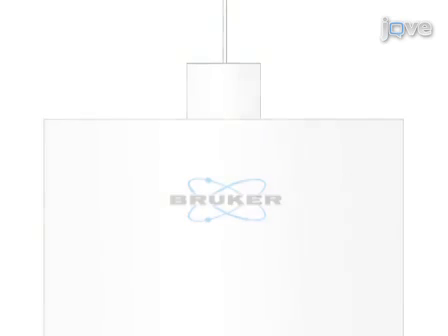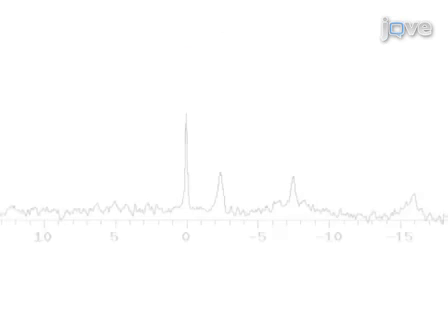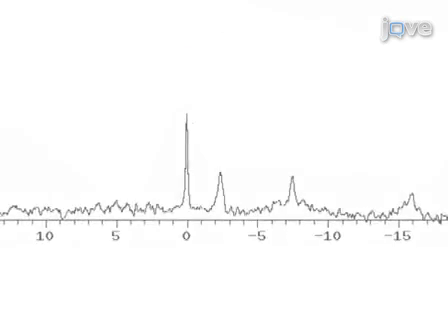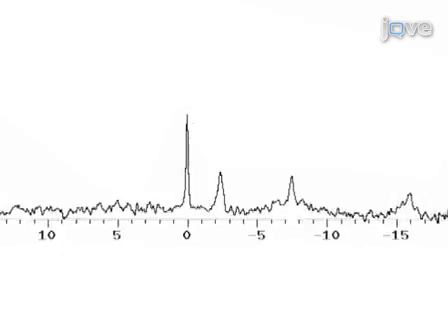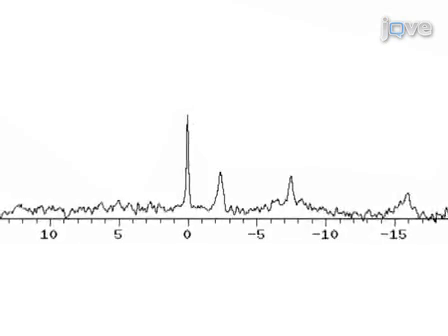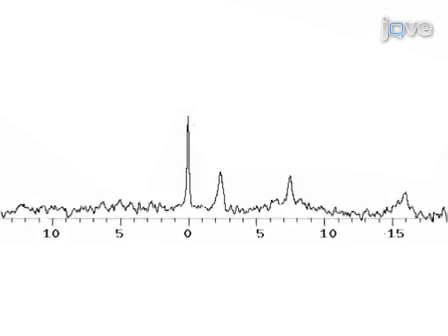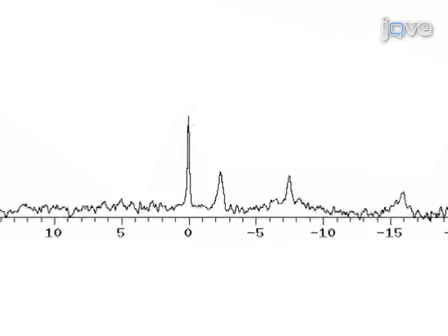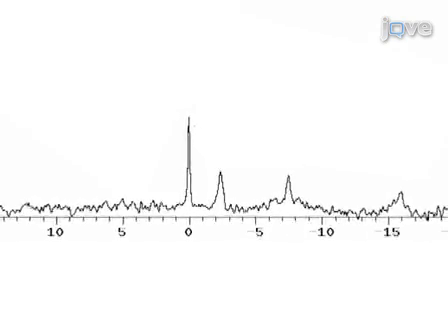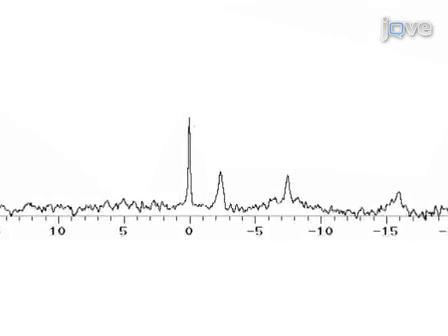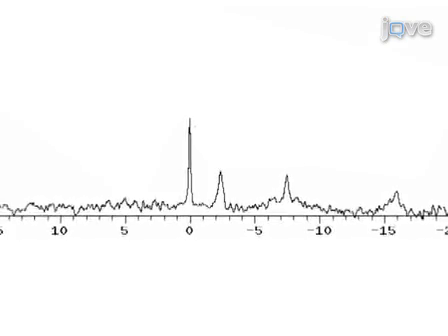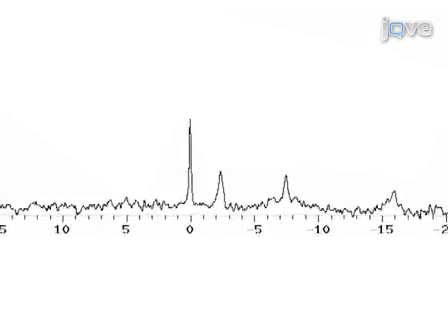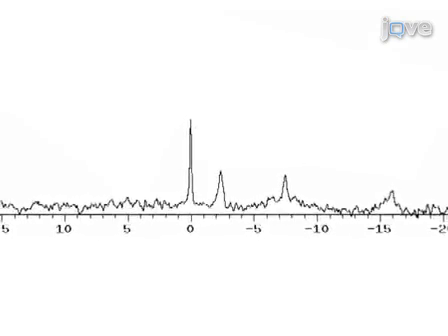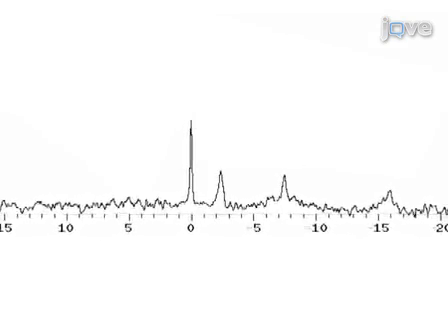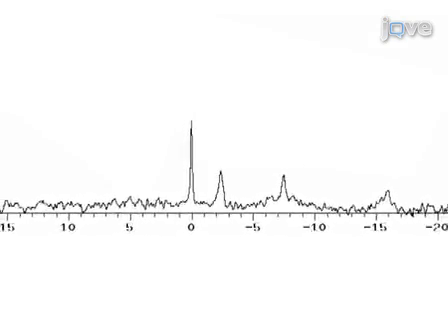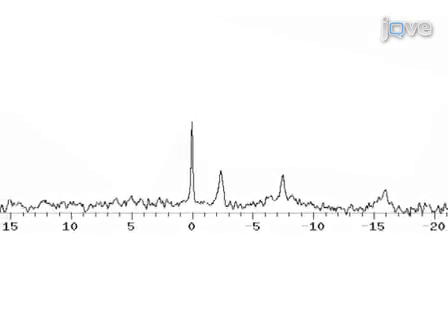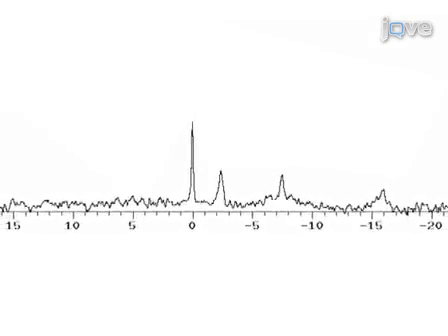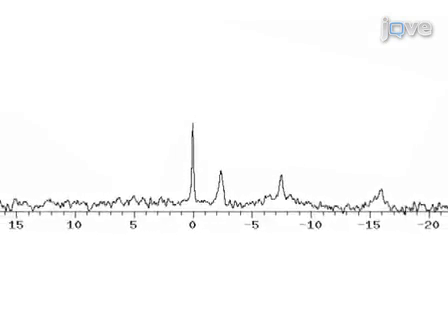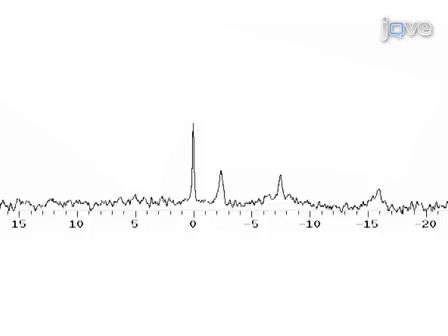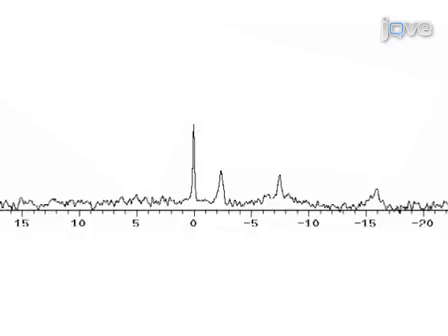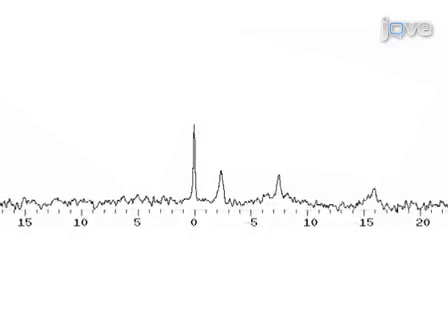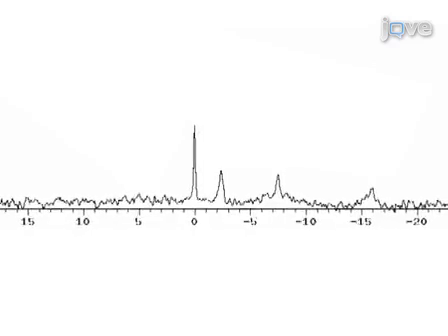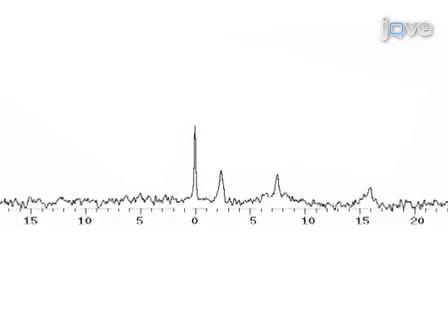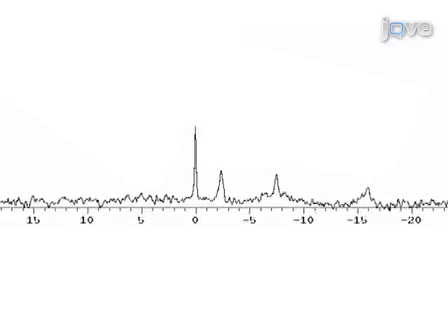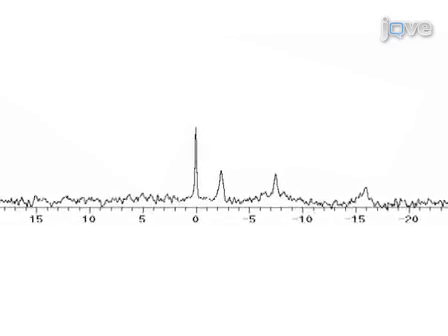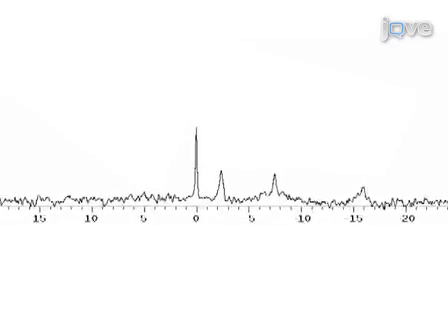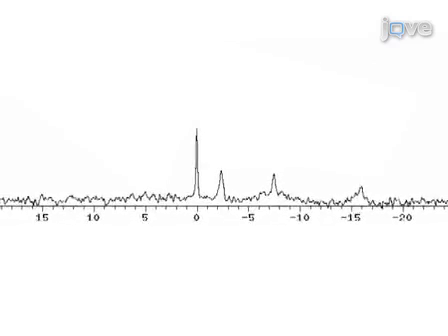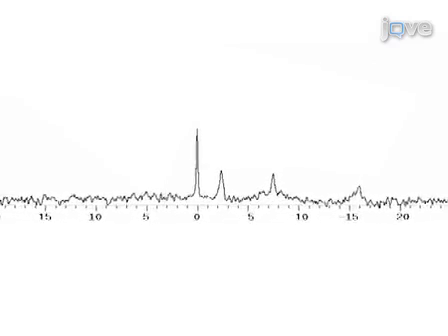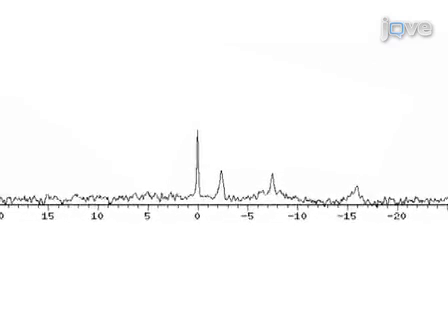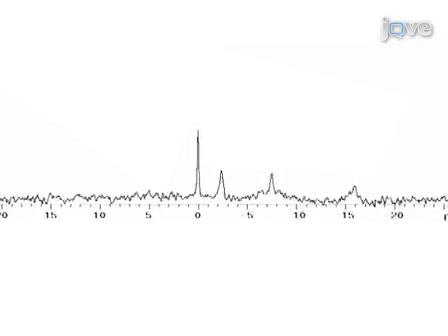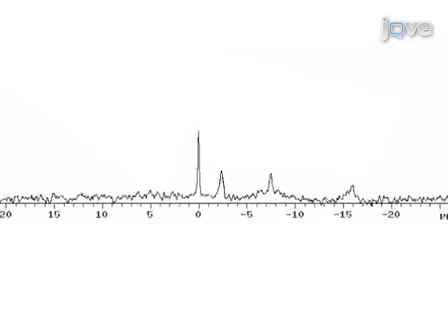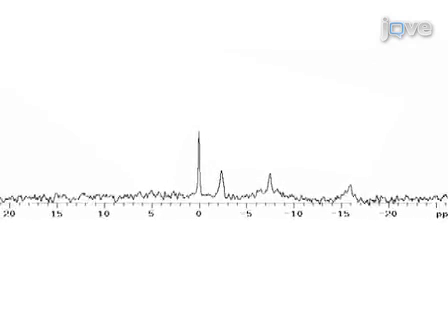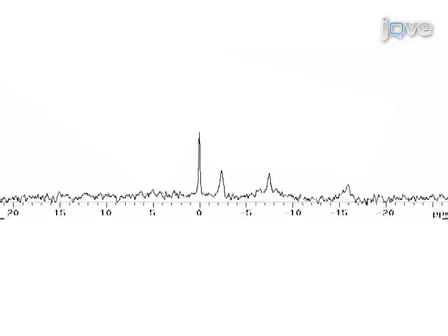Results were obtained that show cardiac function and energetics based on the LV pressure waves and P31 NMR spectroscopy.